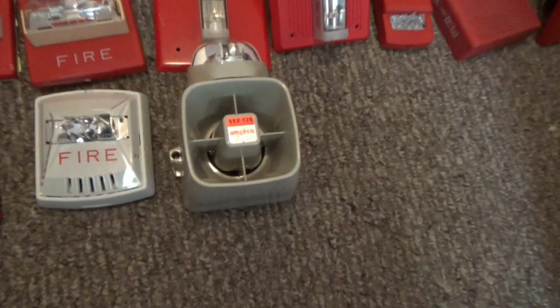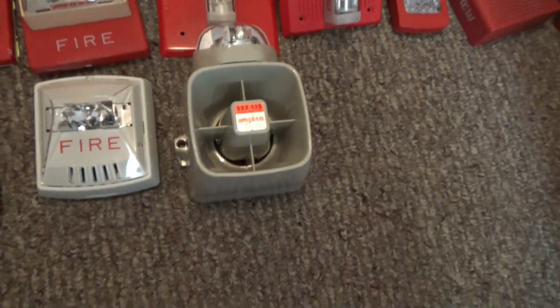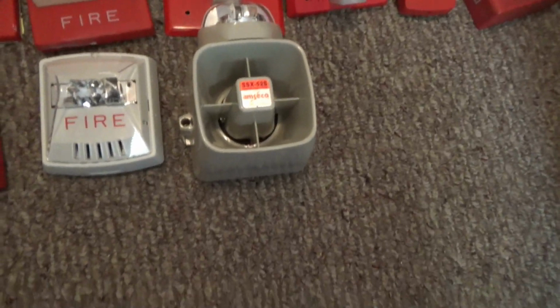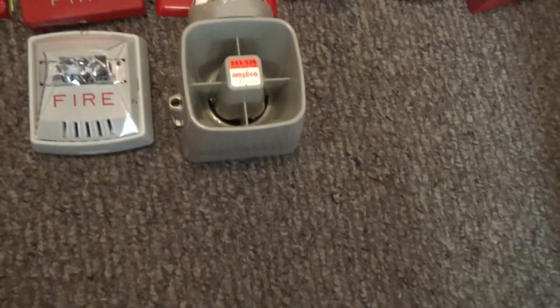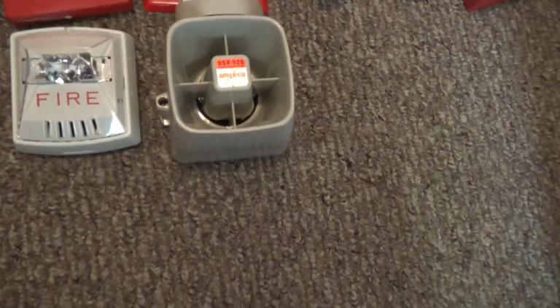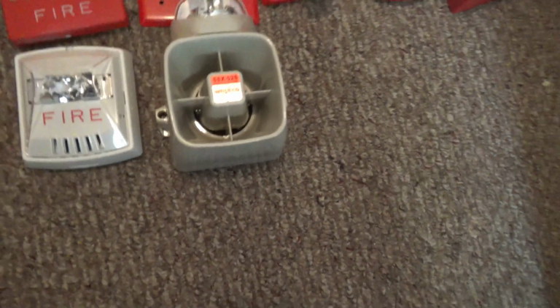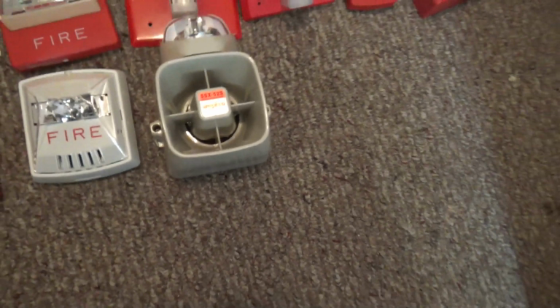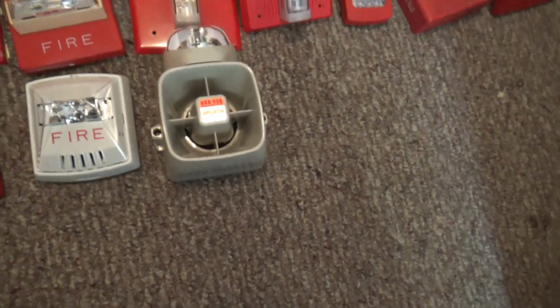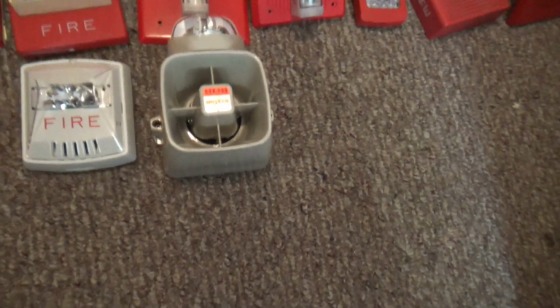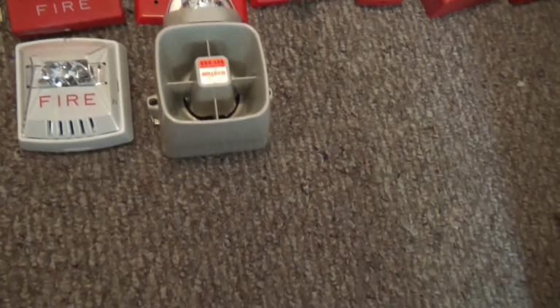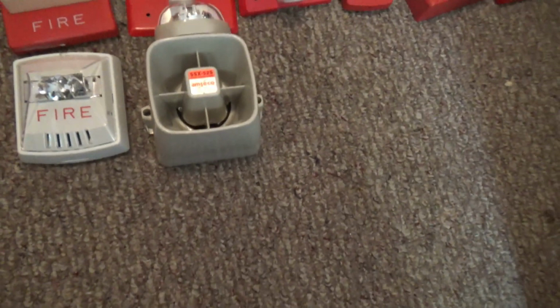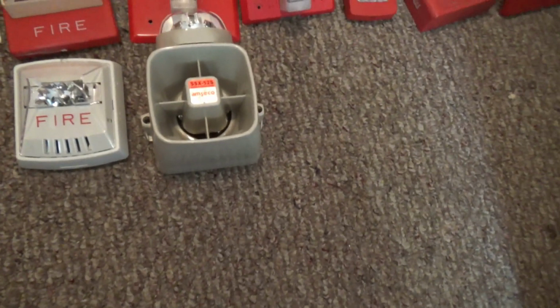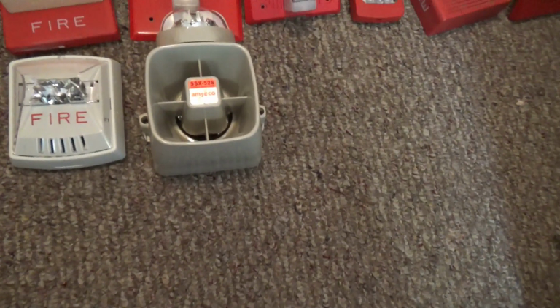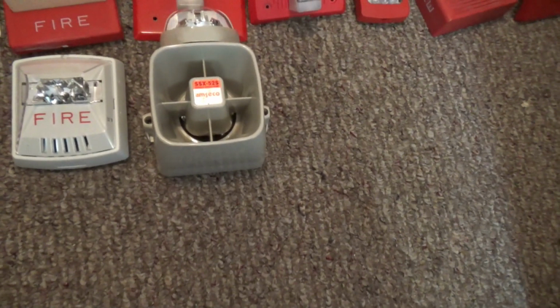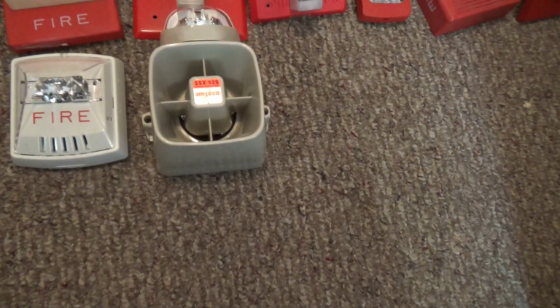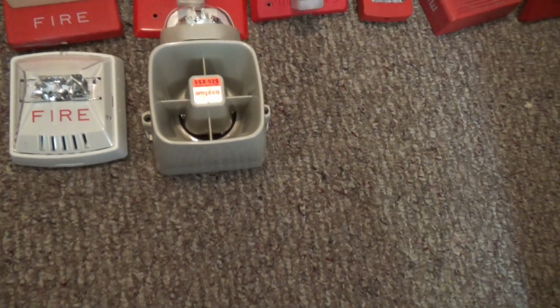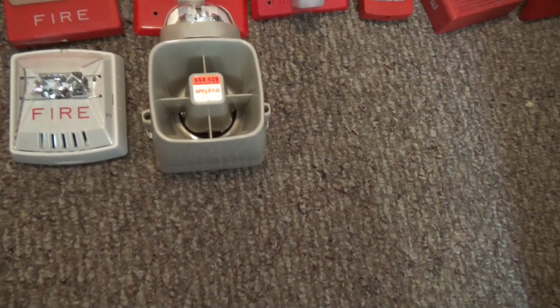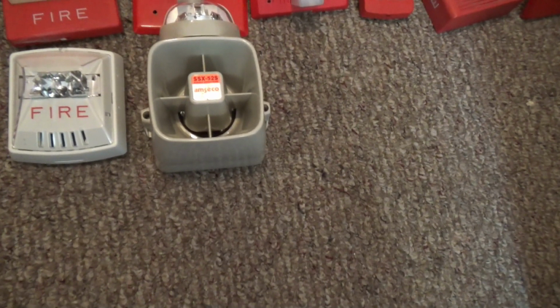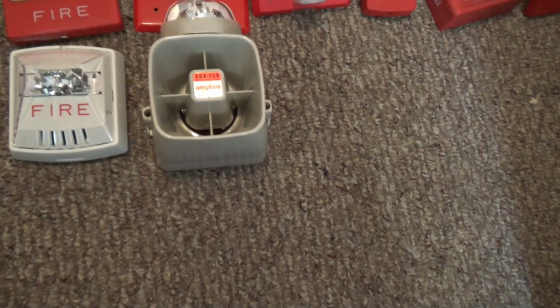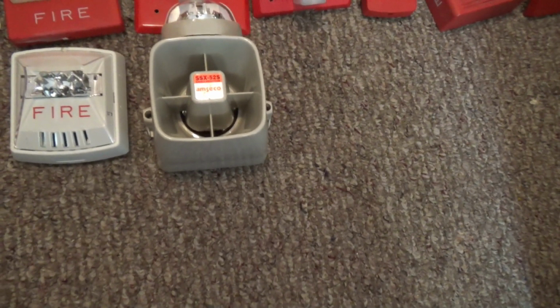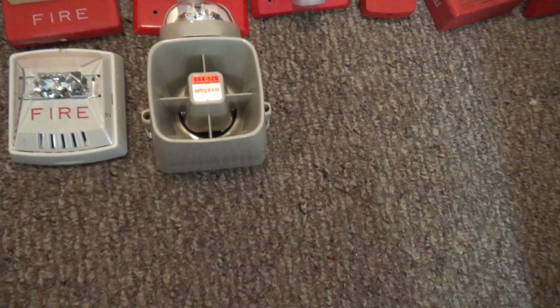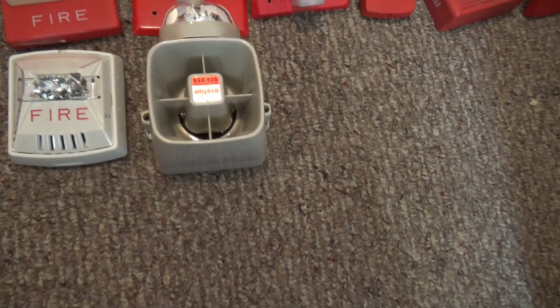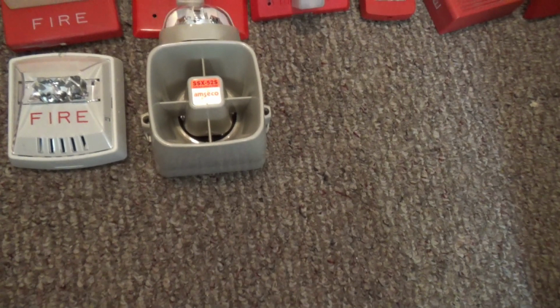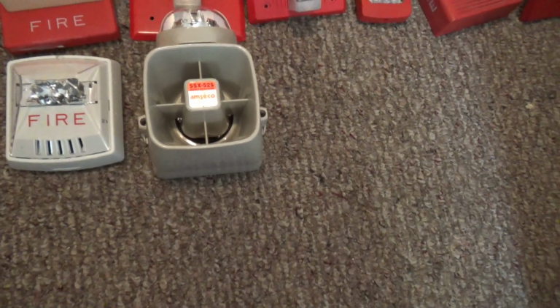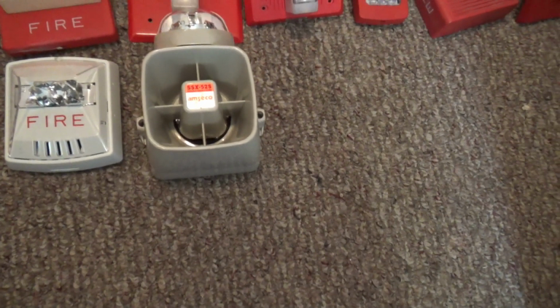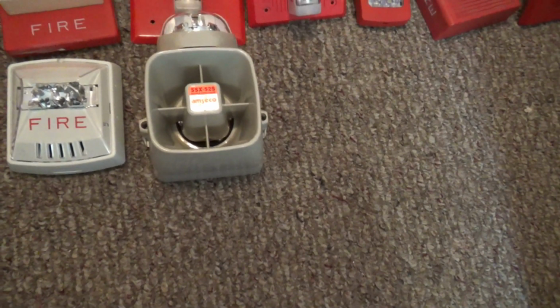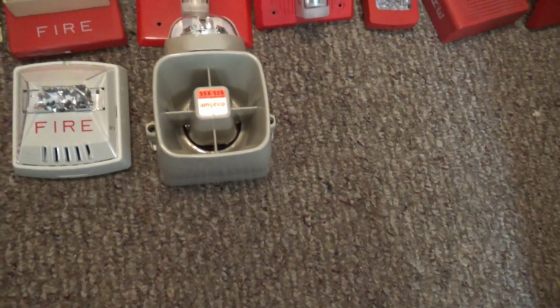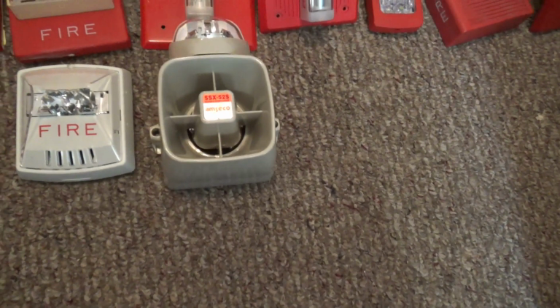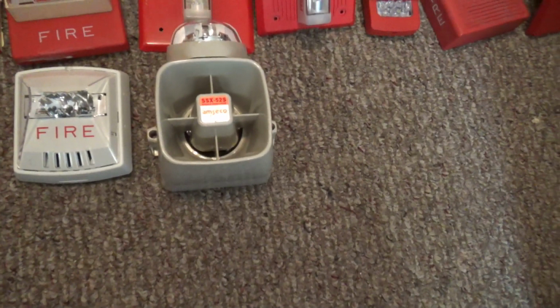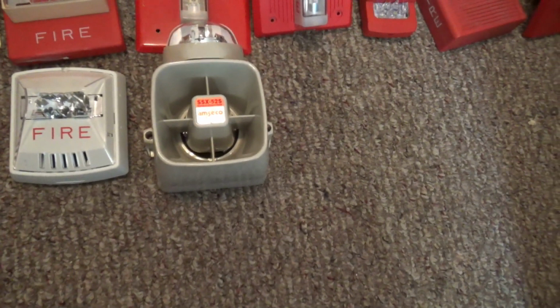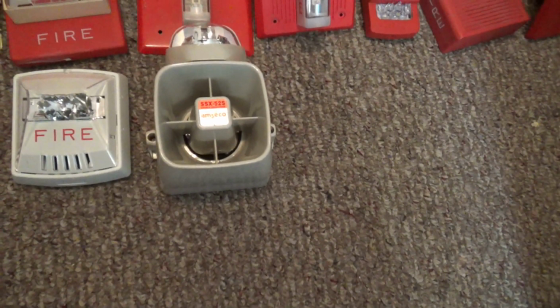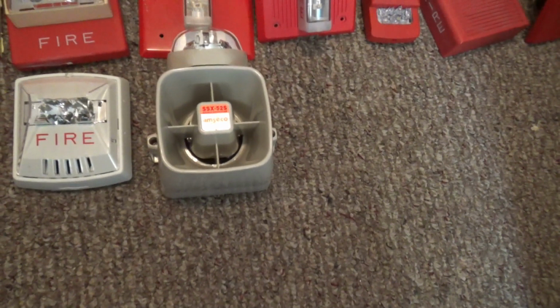Right over here is my Amseco SSX-52S siren strobe.